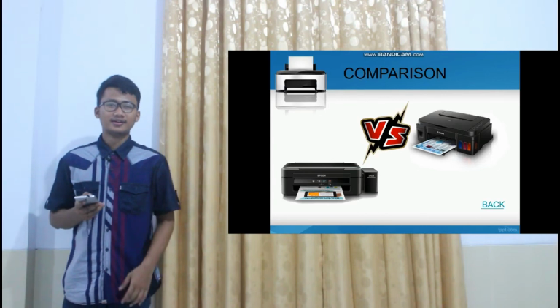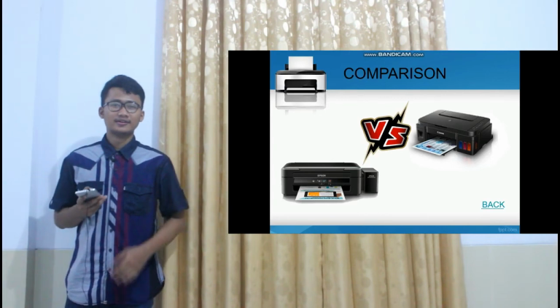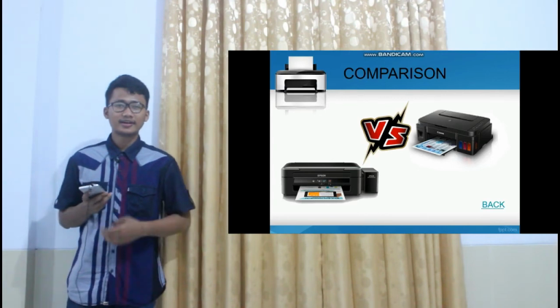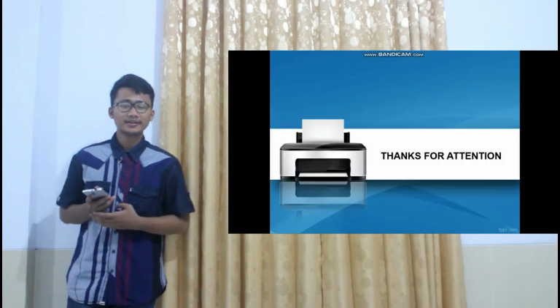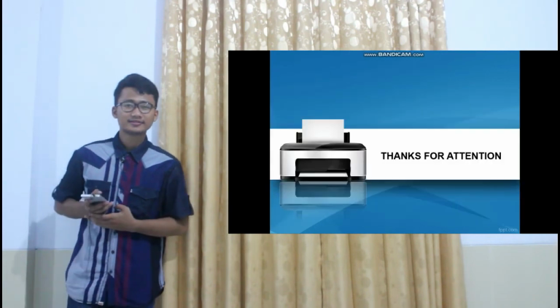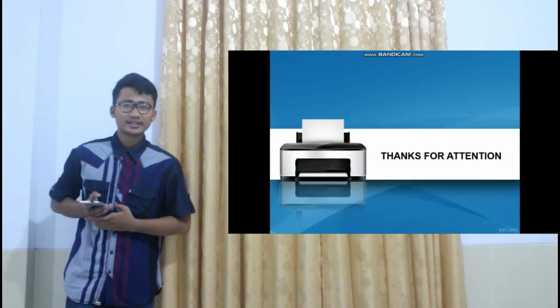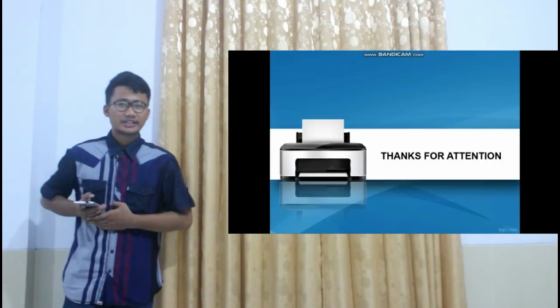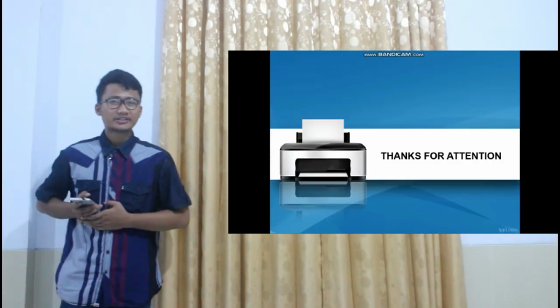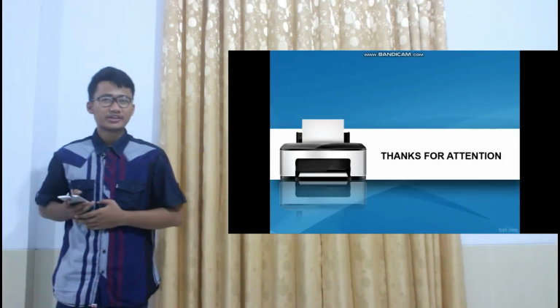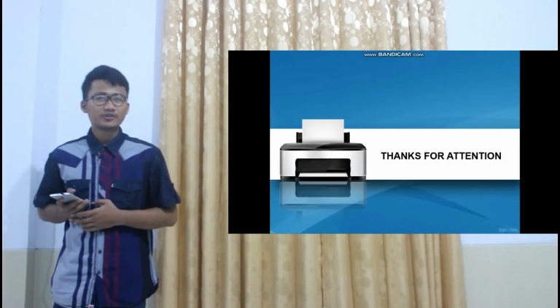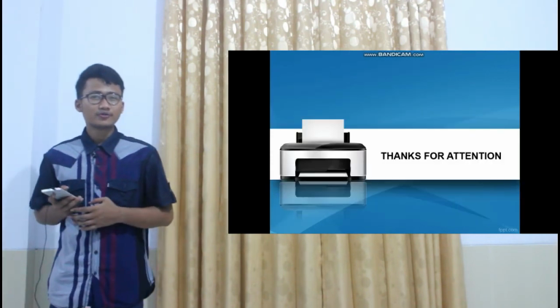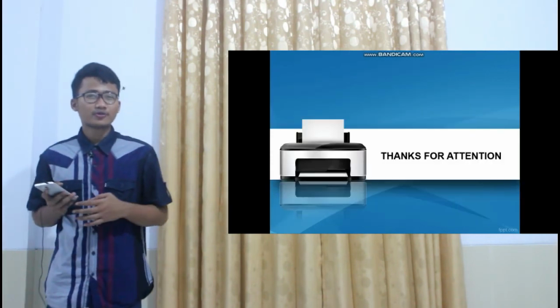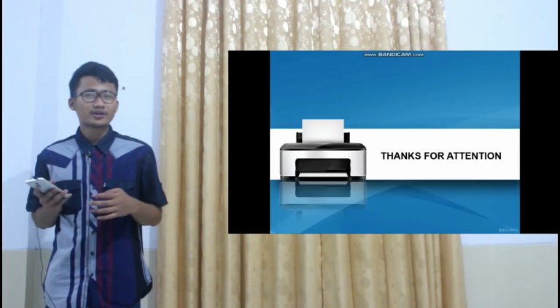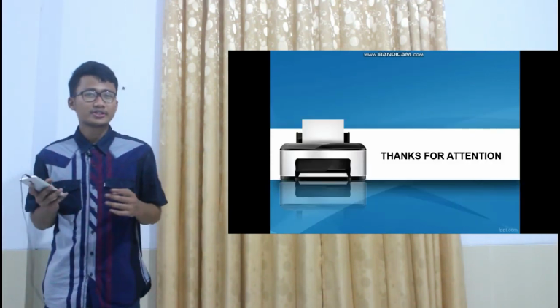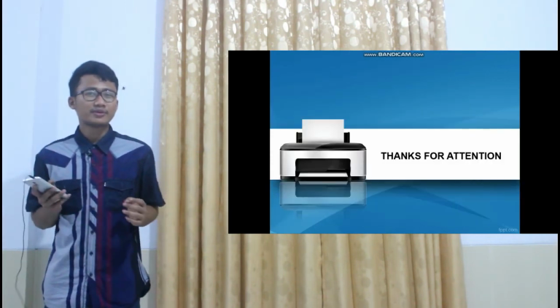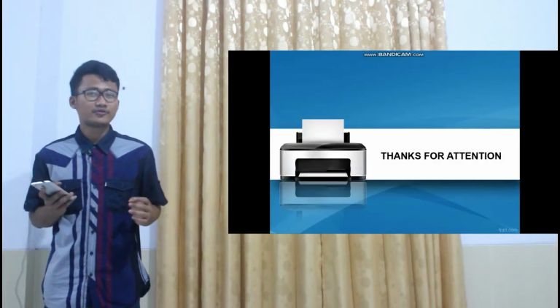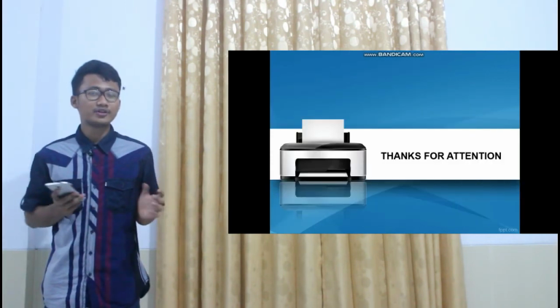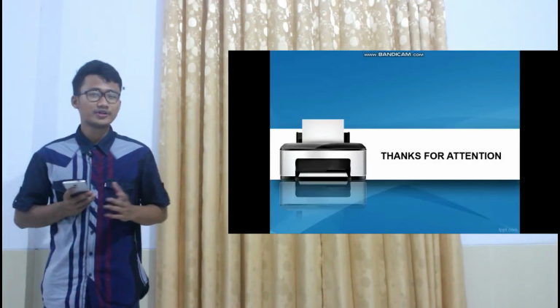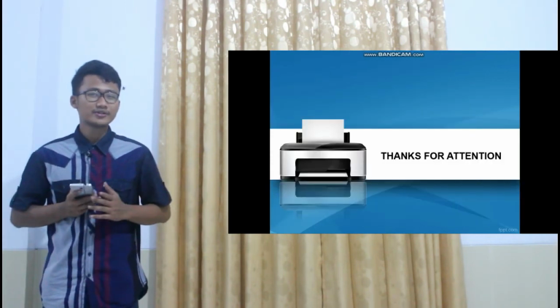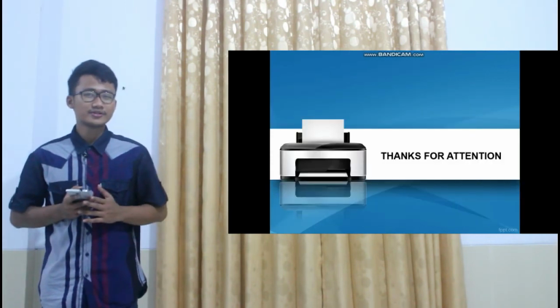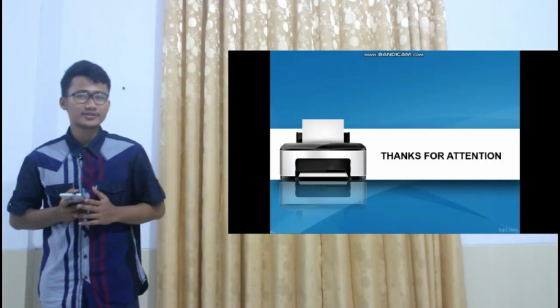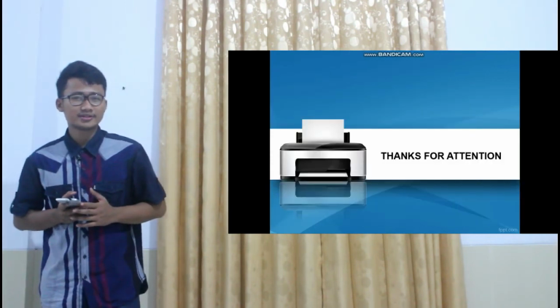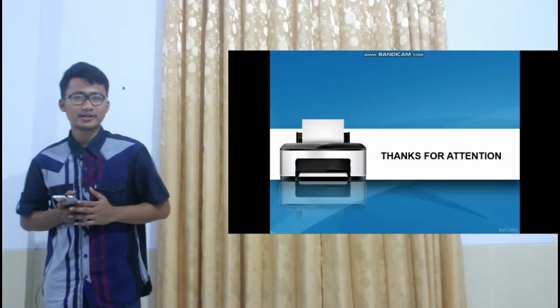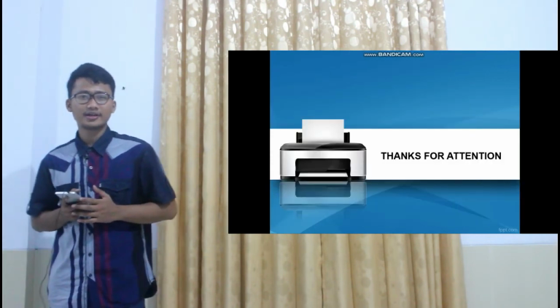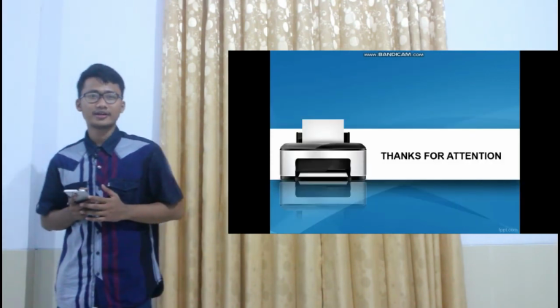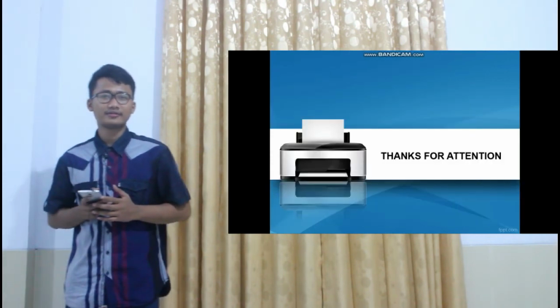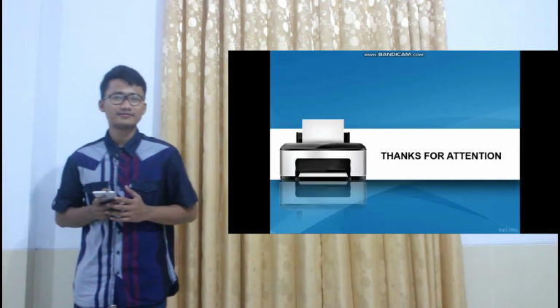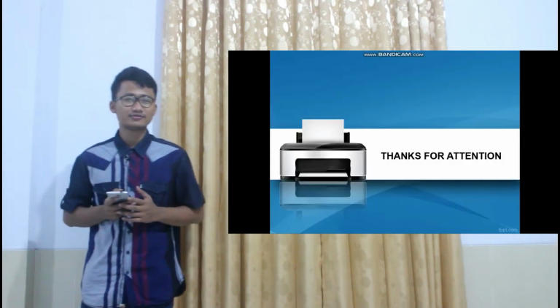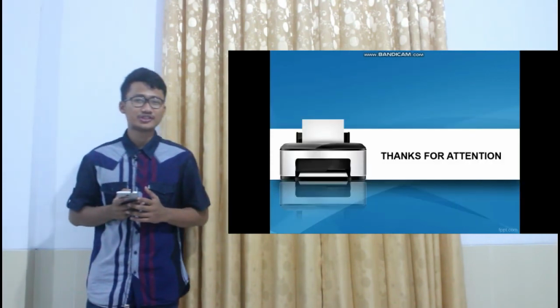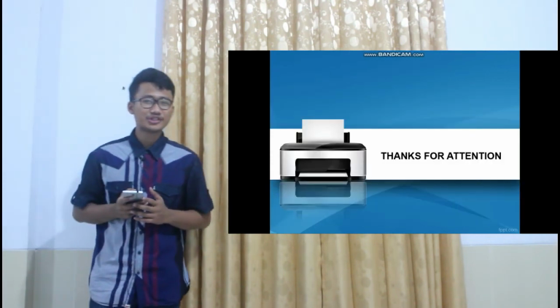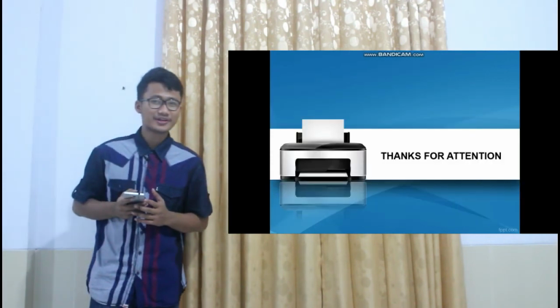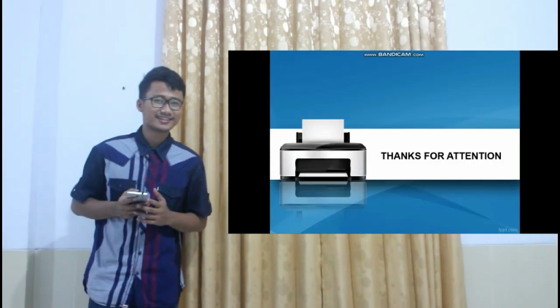Okay. Thank you for watching my video. See you later.